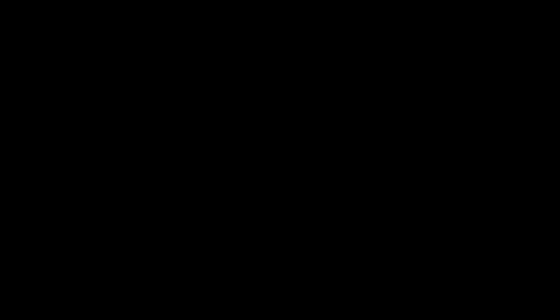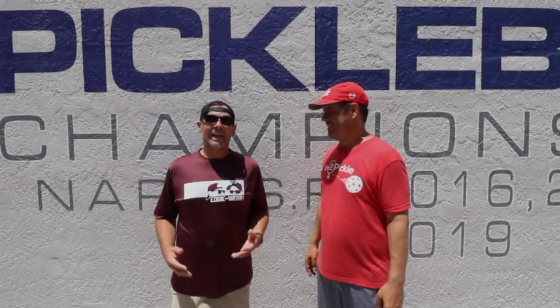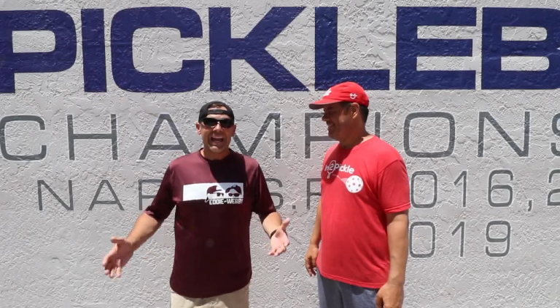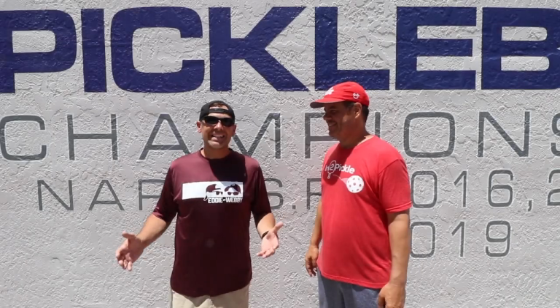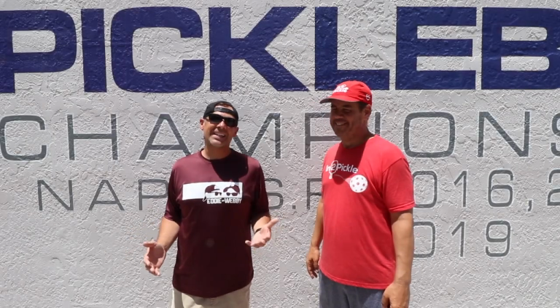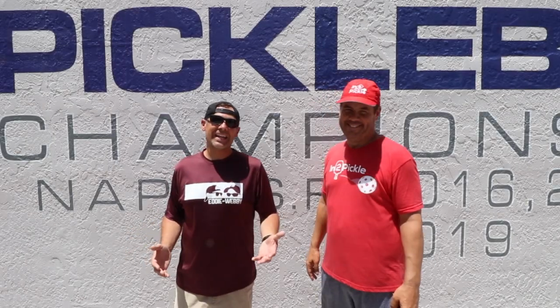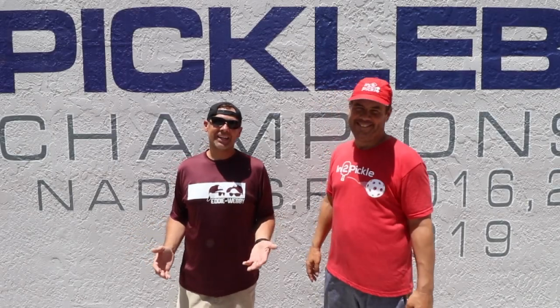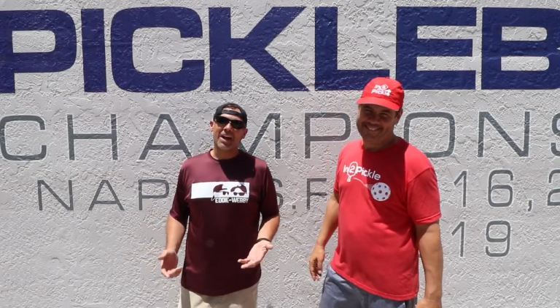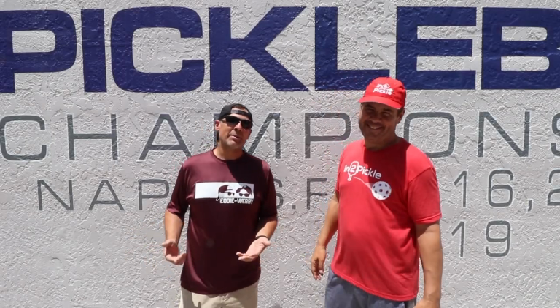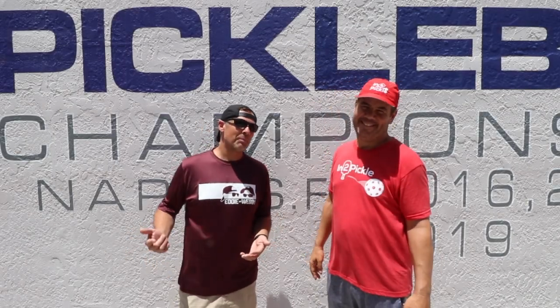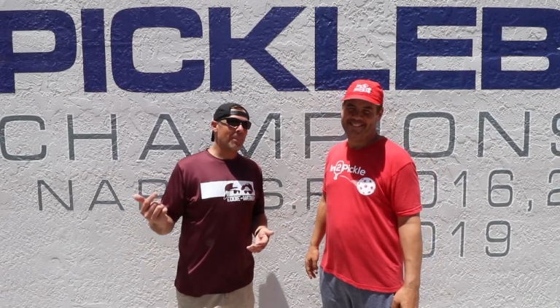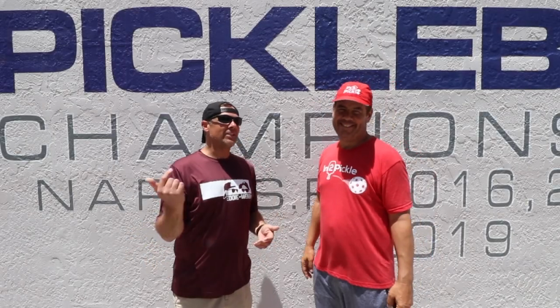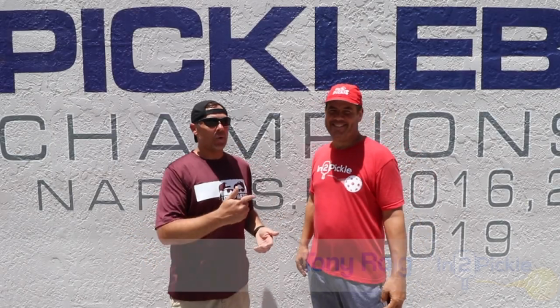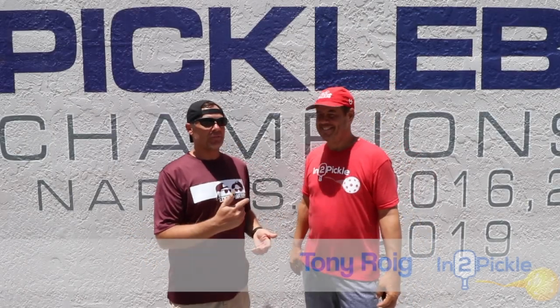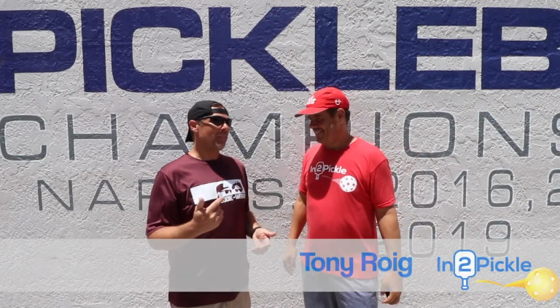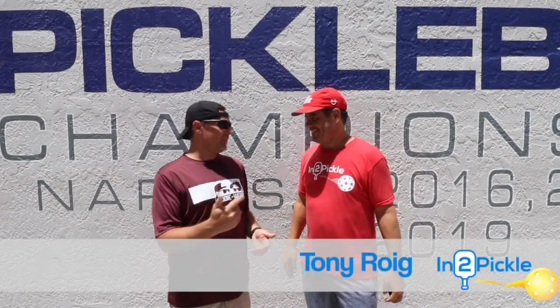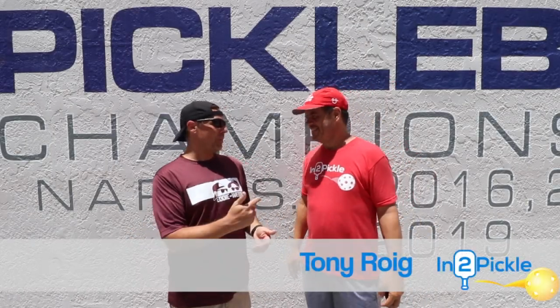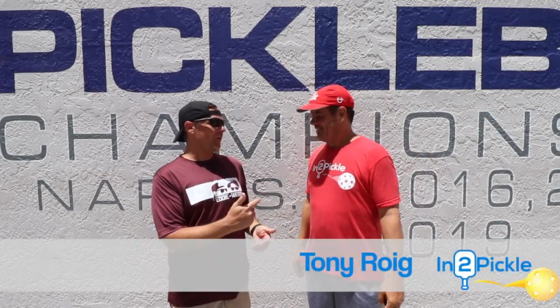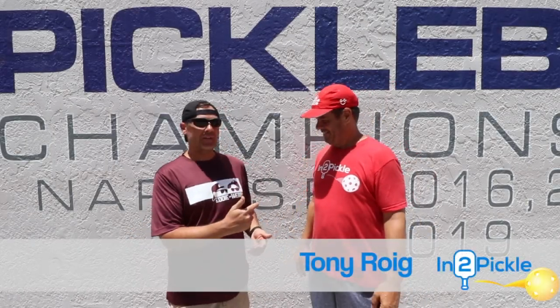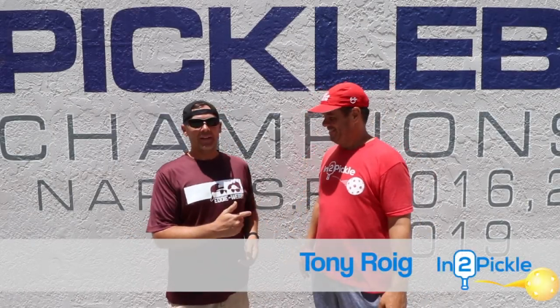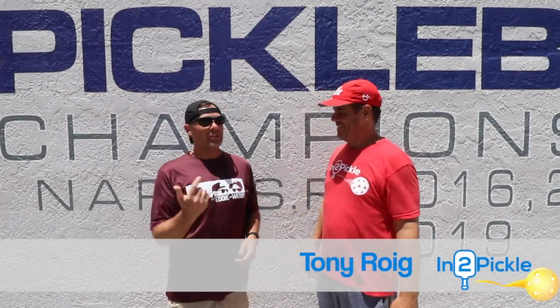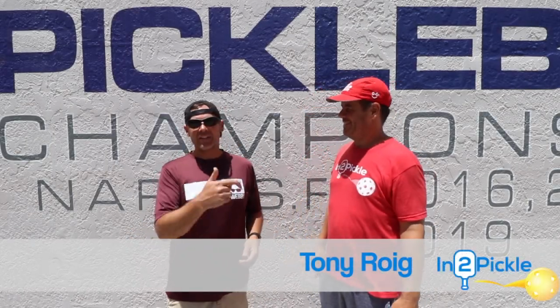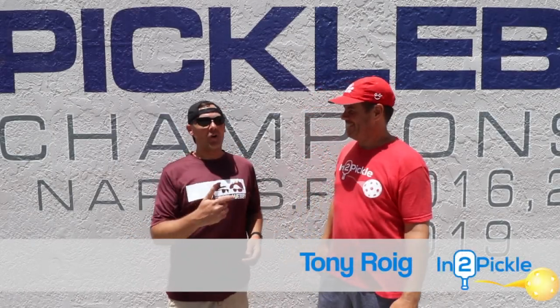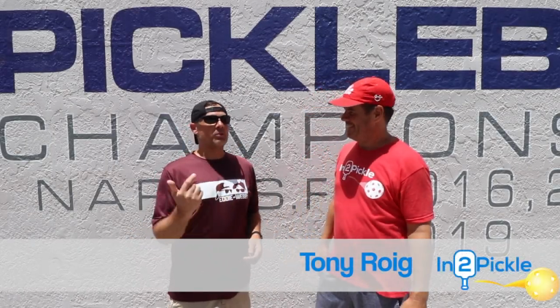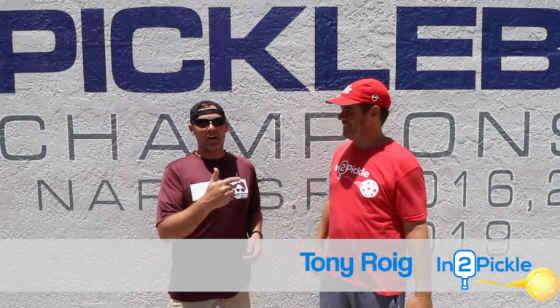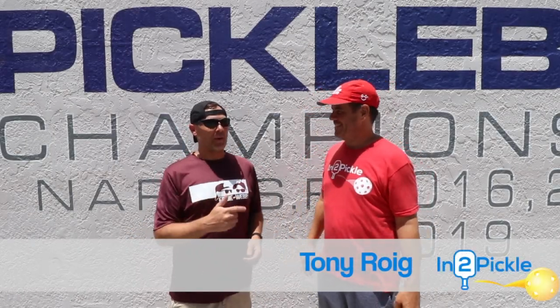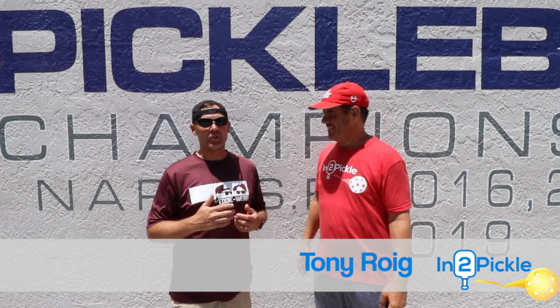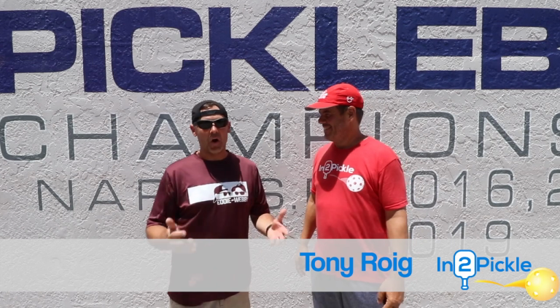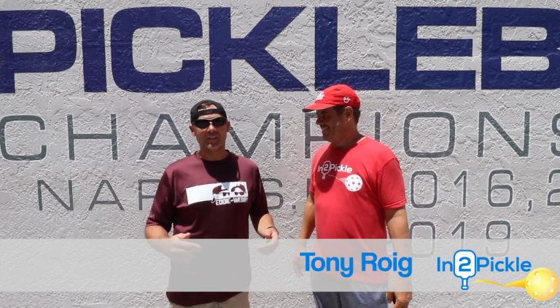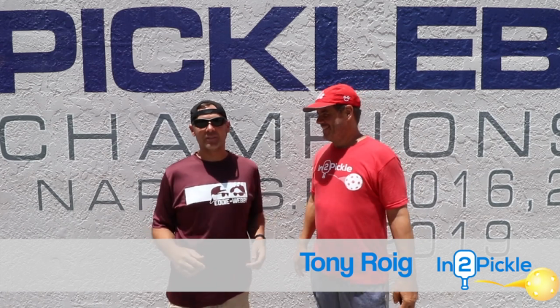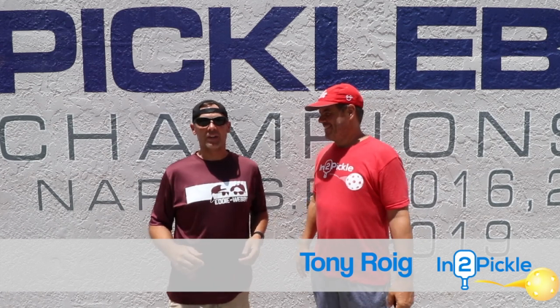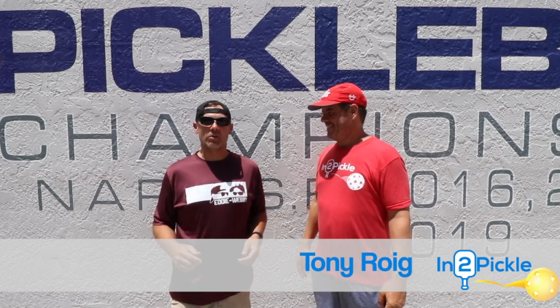Hey guys, it's Eddie. I'm here with my buddy Tony from Into Pickle. You guys know him, you love him — I'm sure you've all seen his videos.